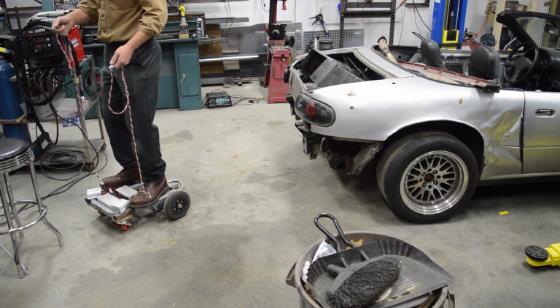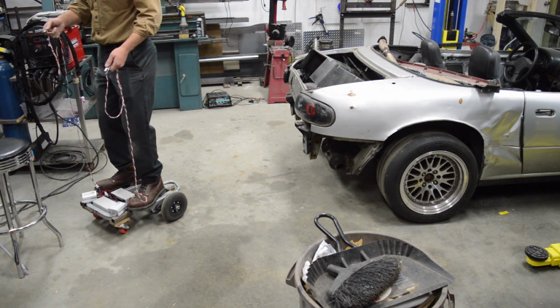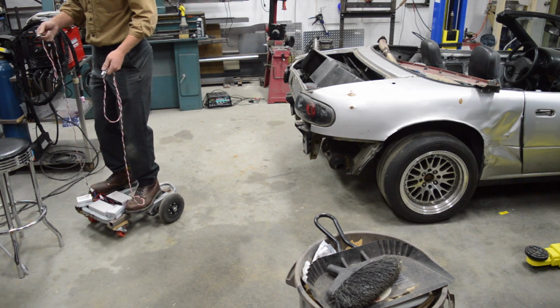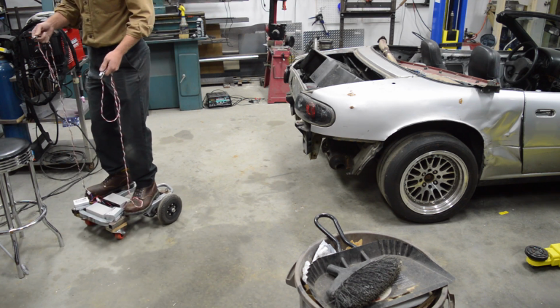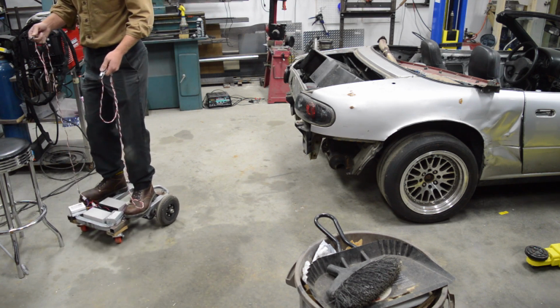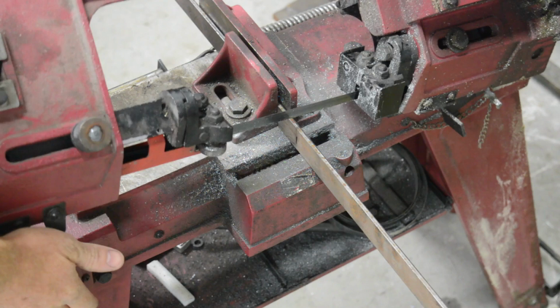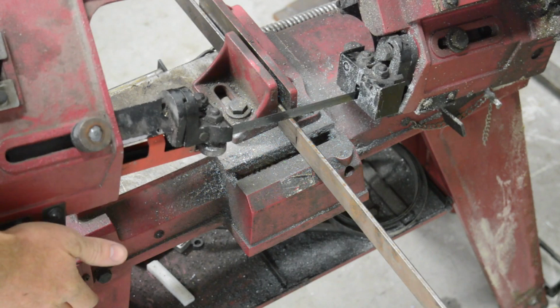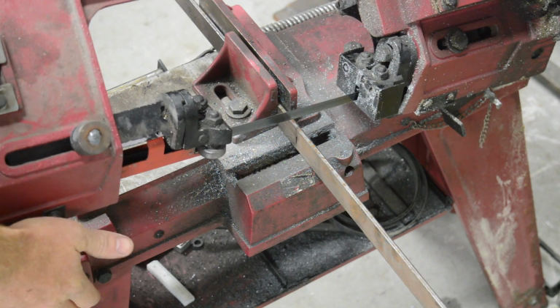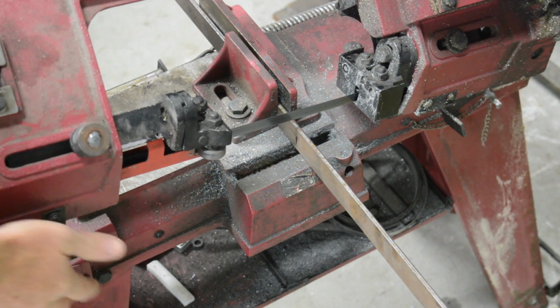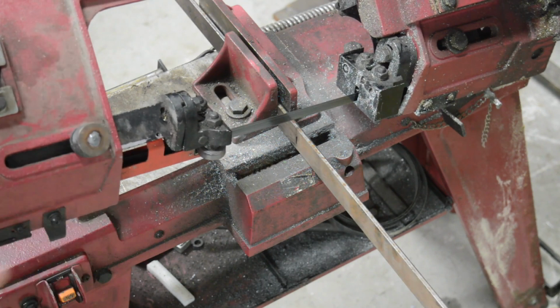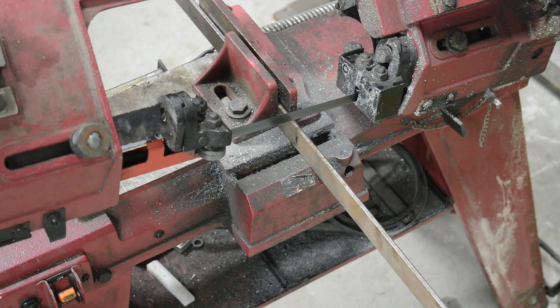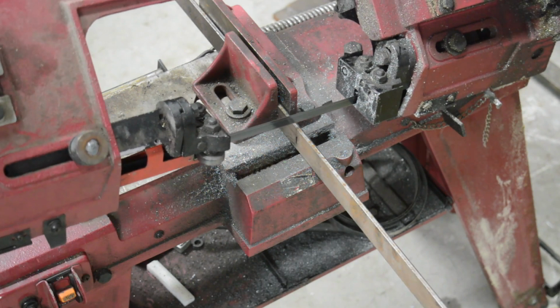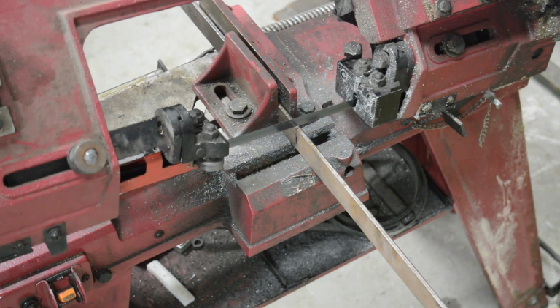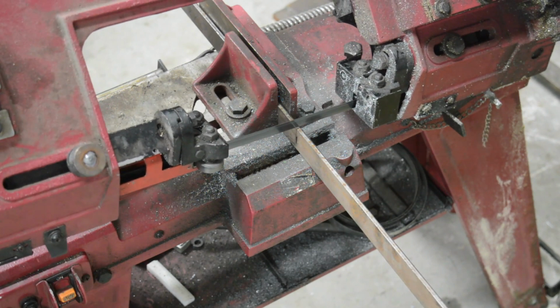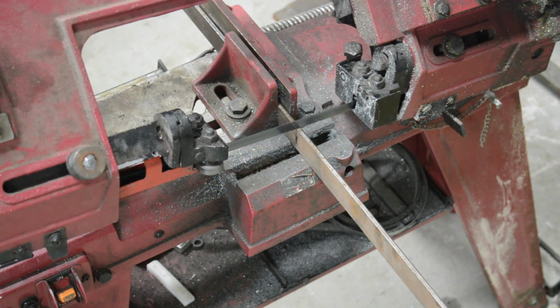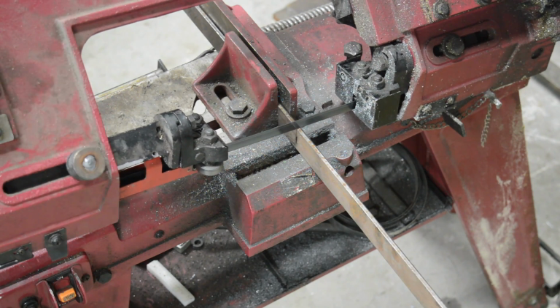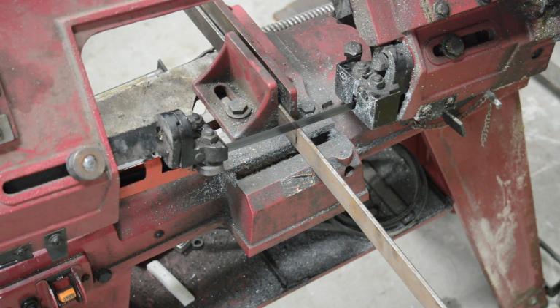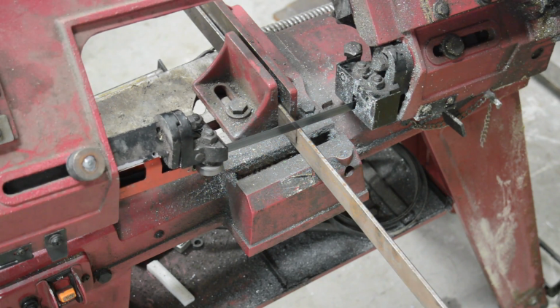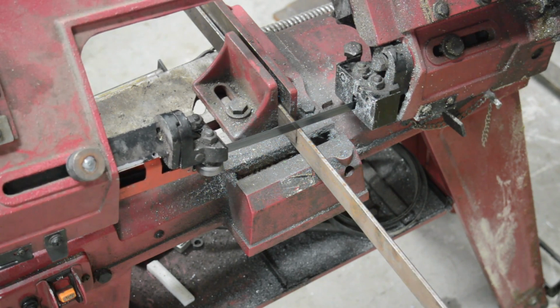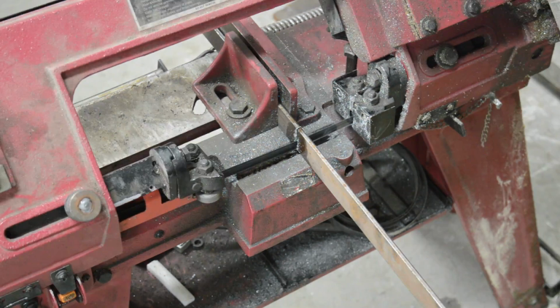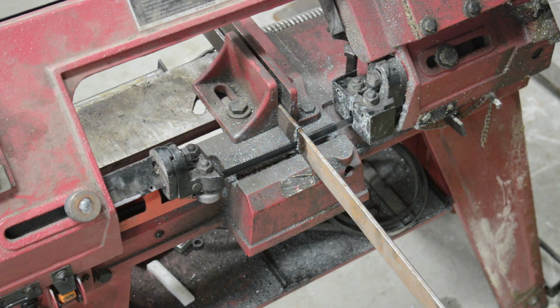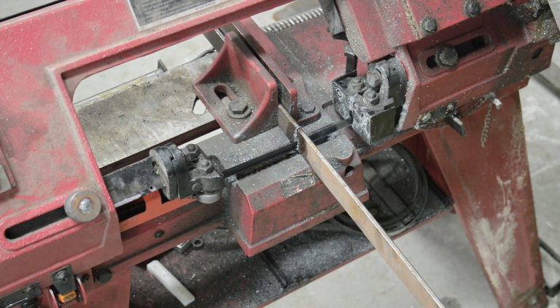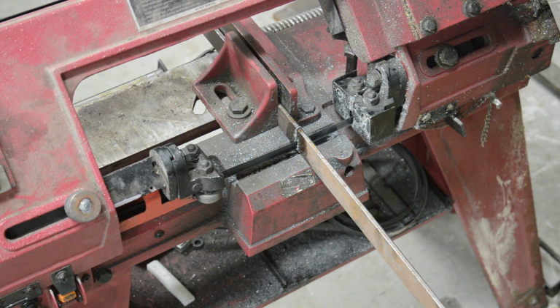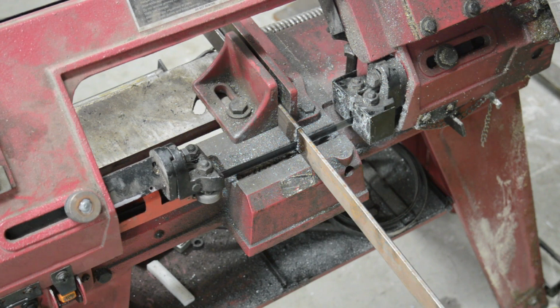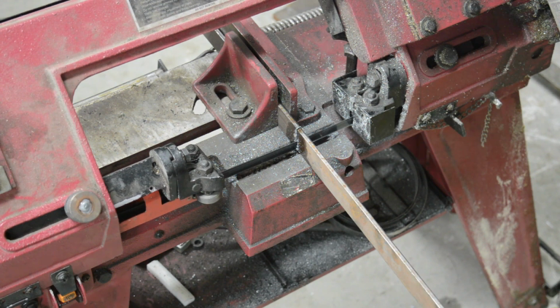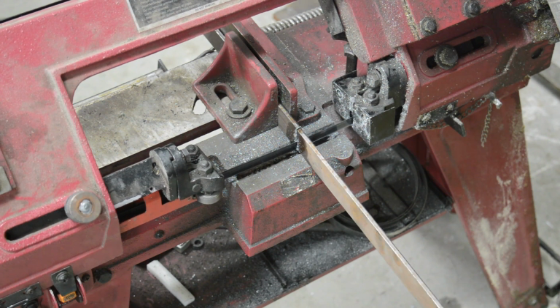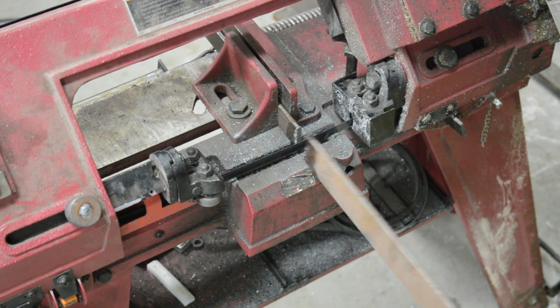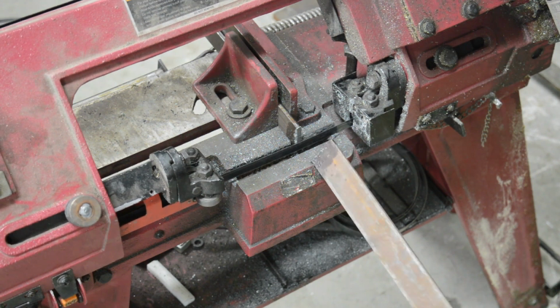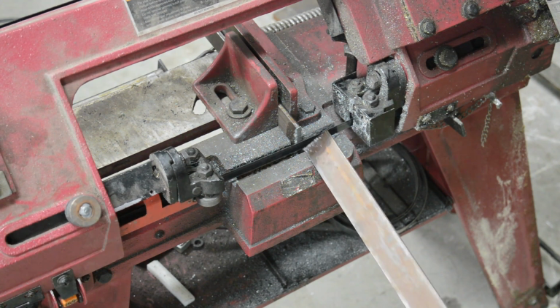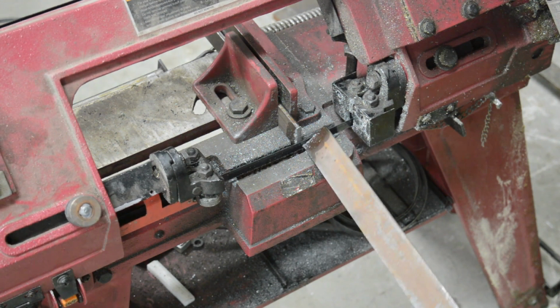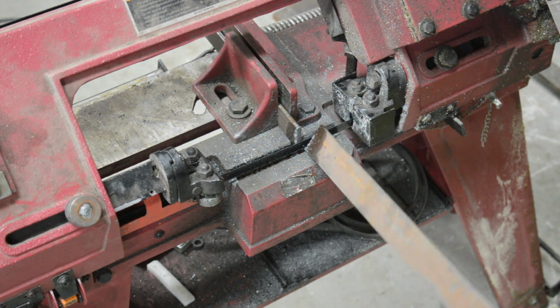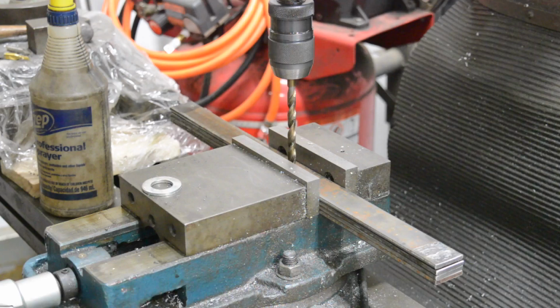Now that the platform rolls and turns, it needs to lift, and for that I'm going to build a basic scissor lift with some linear actuators.